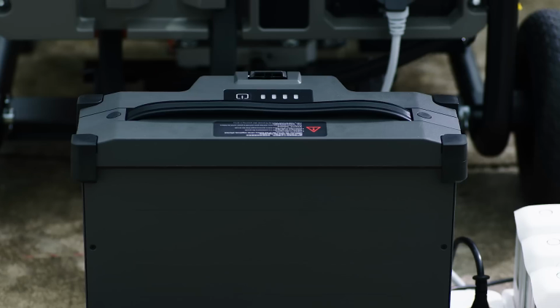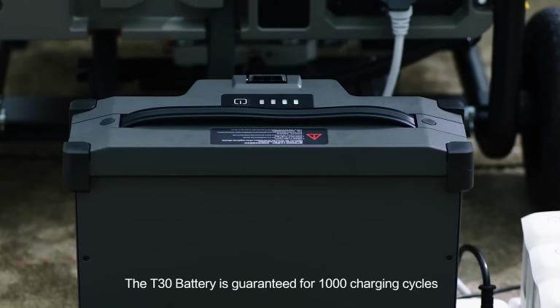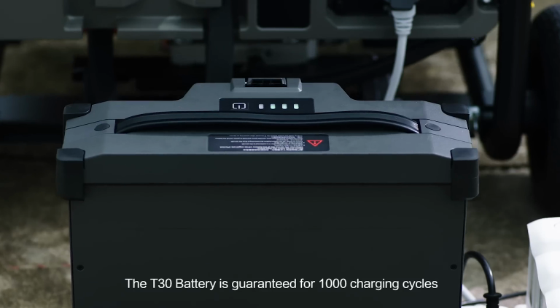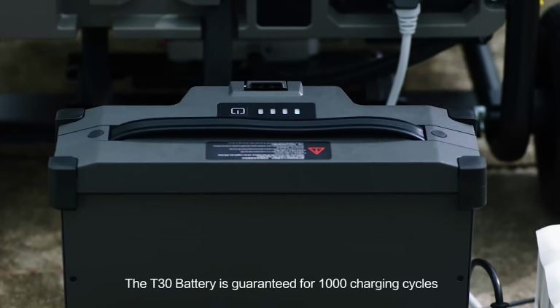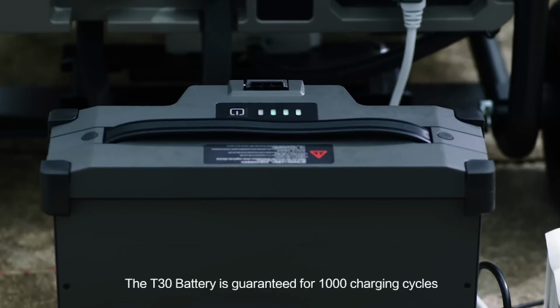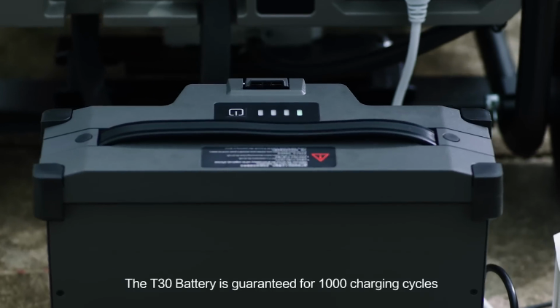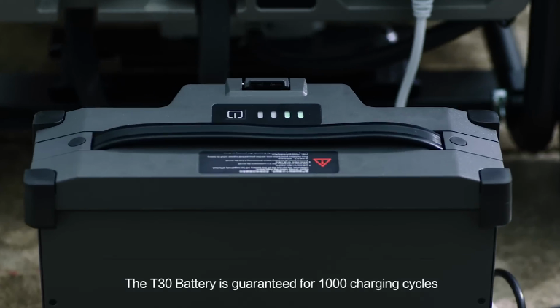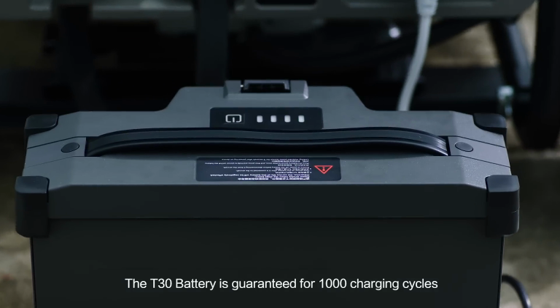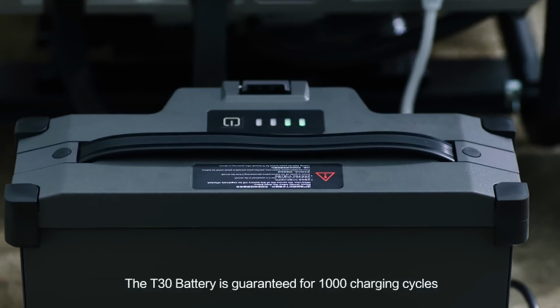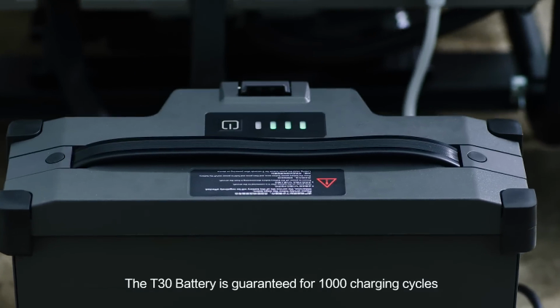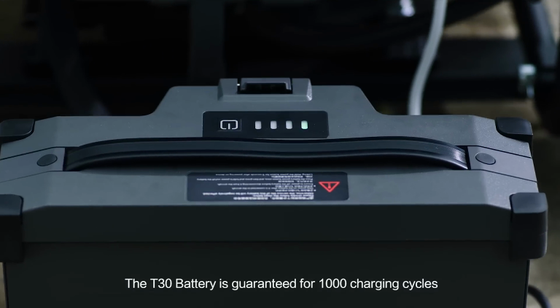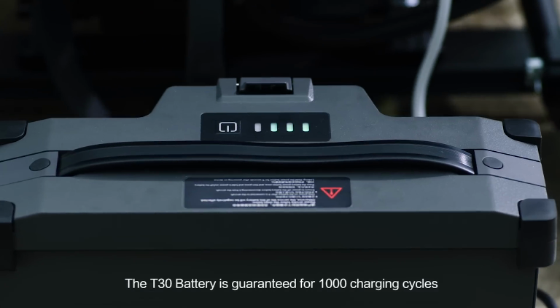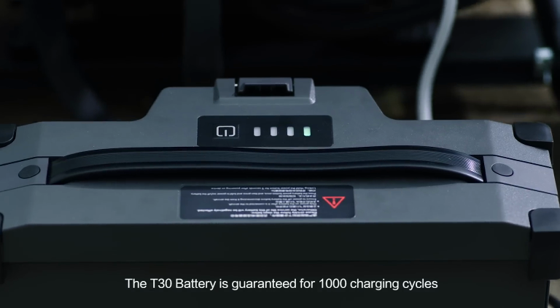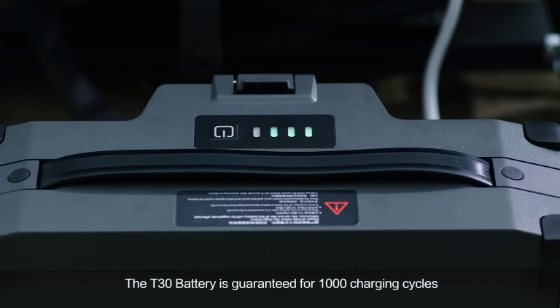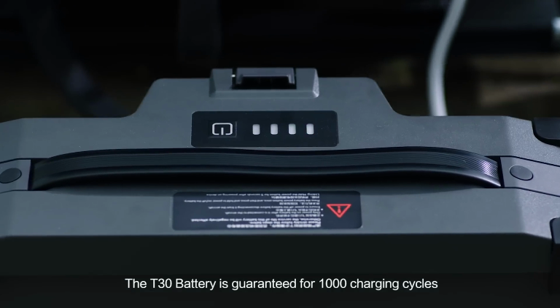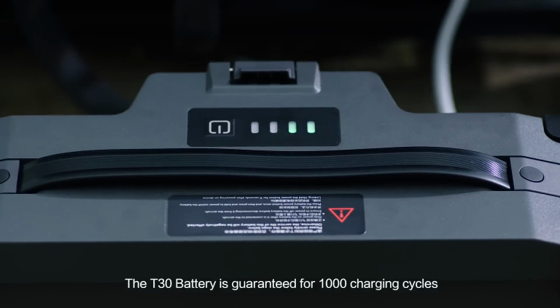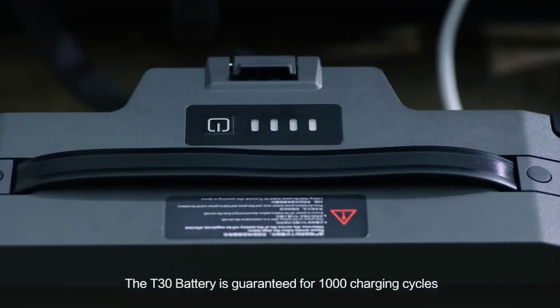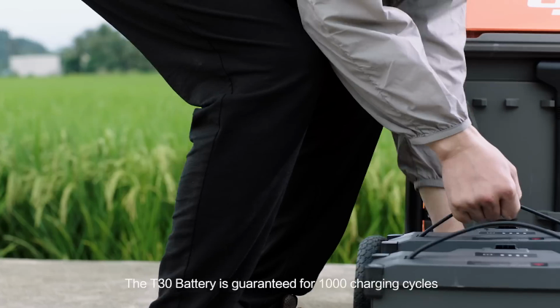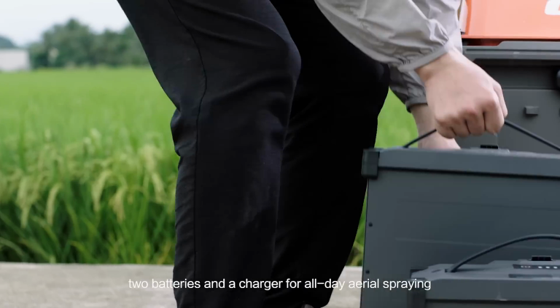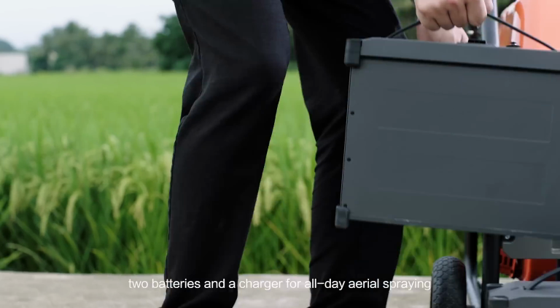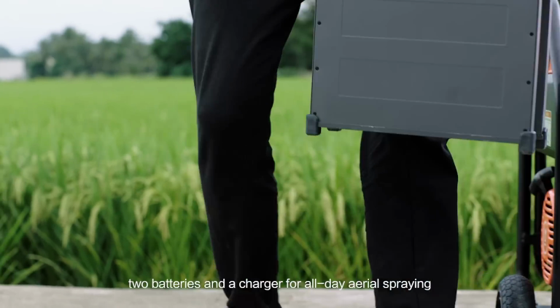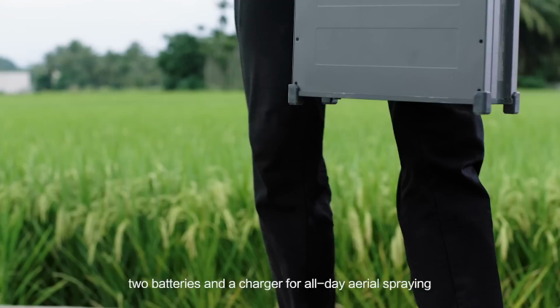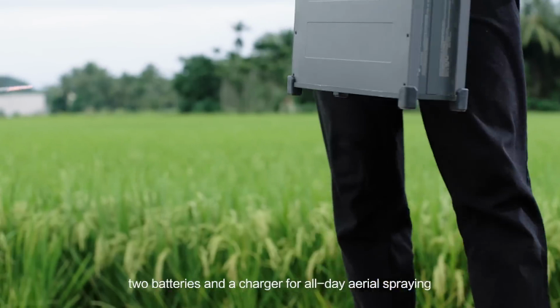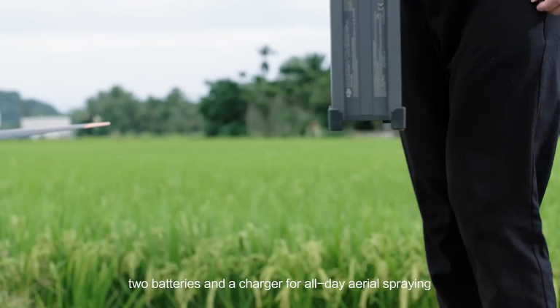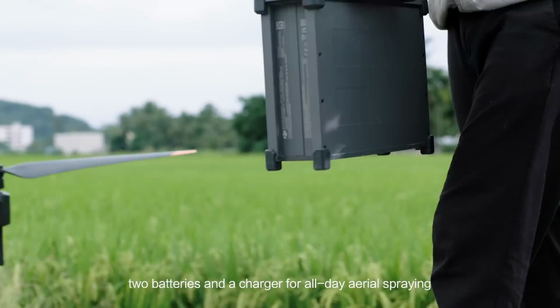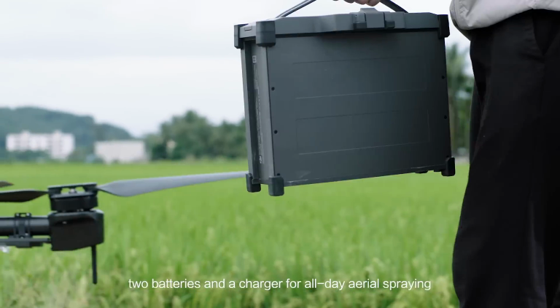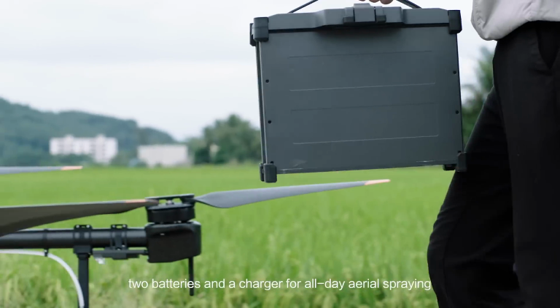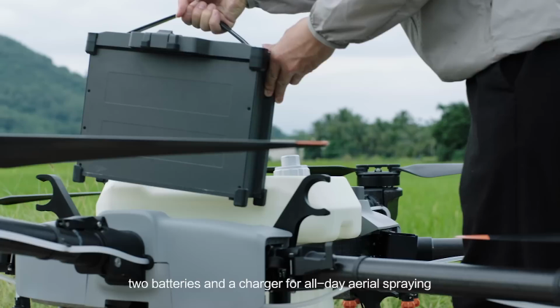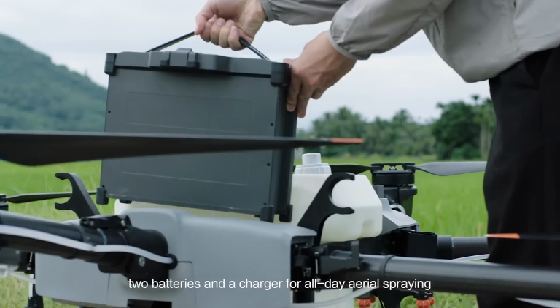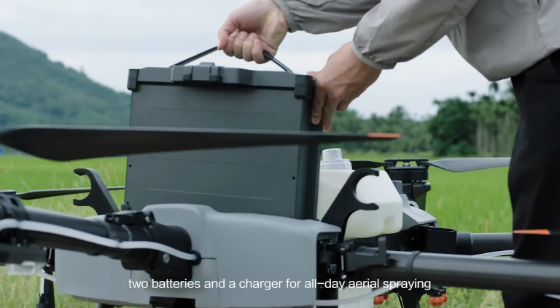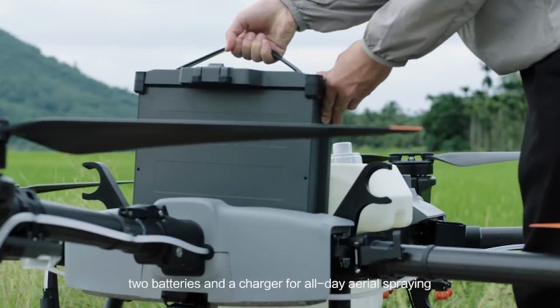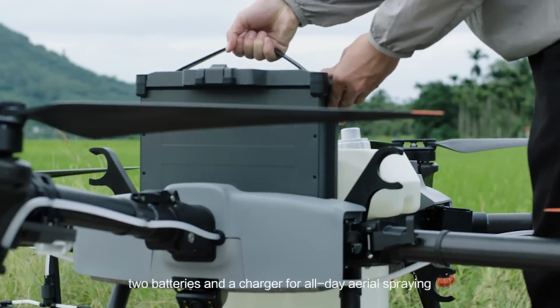The T30 battery is guaranteed for 1,000 charging cycles. Two batteries and a charger for all-day aerial spraying.